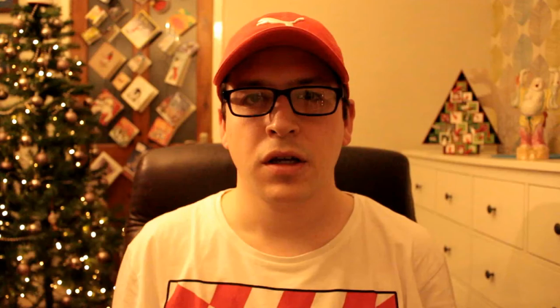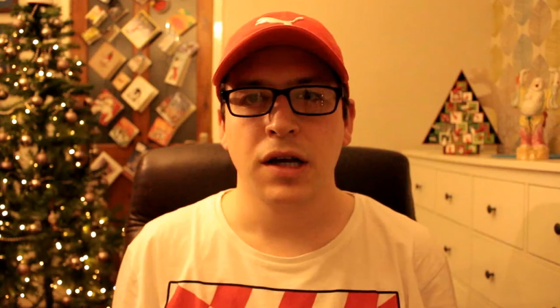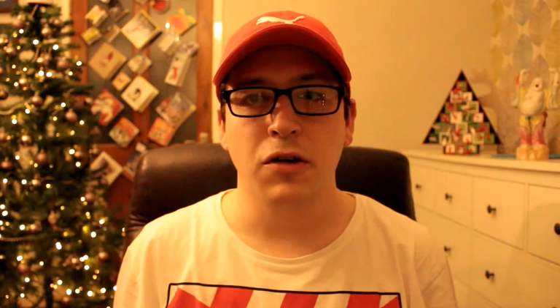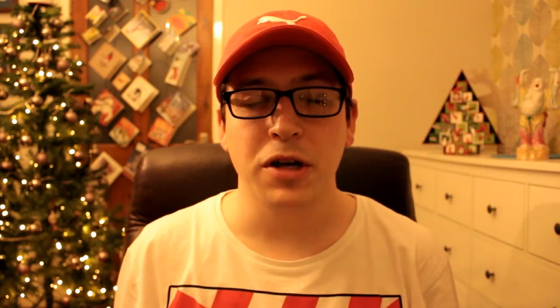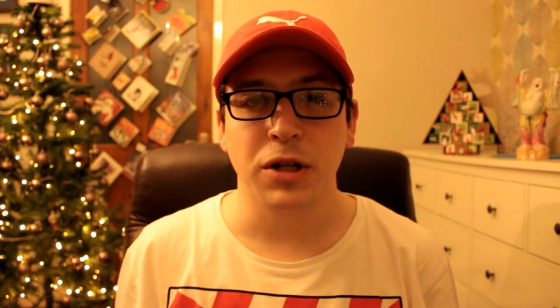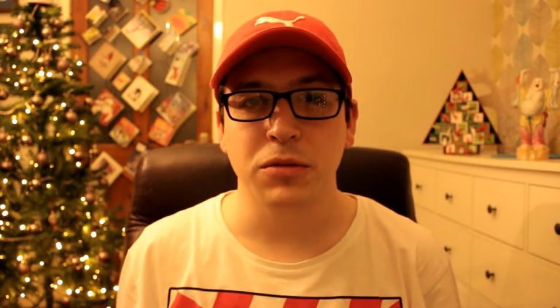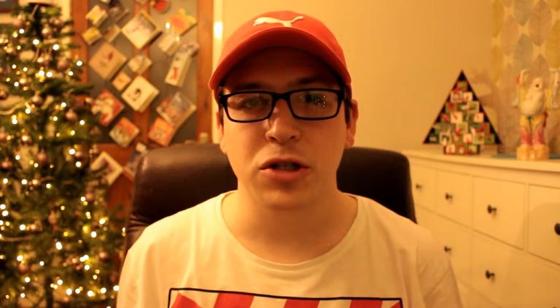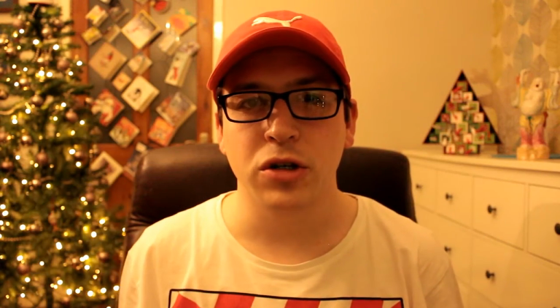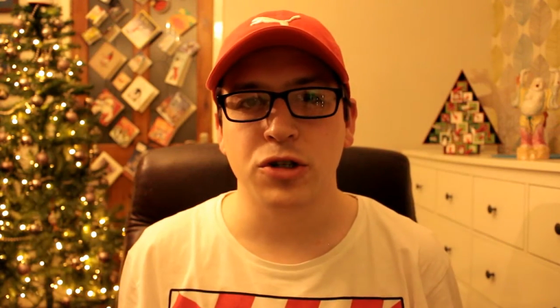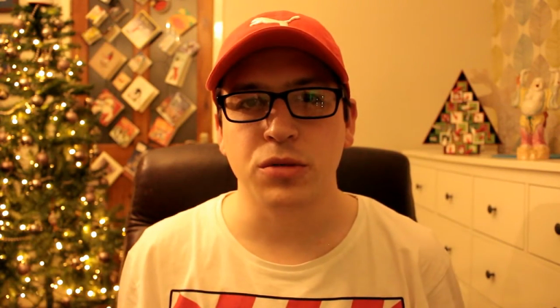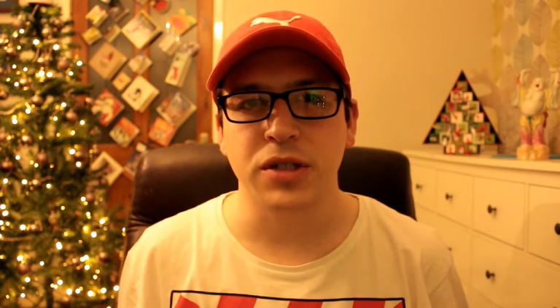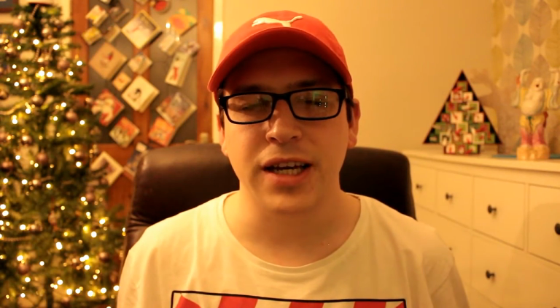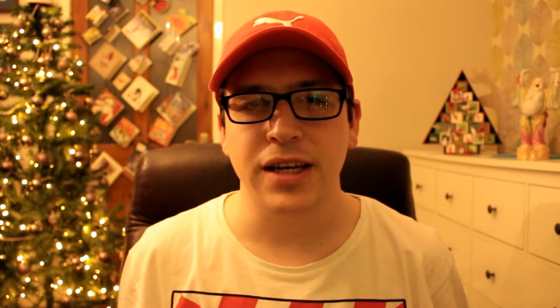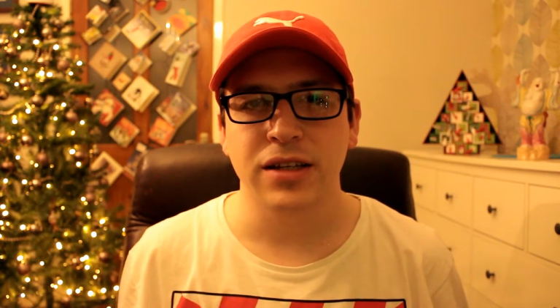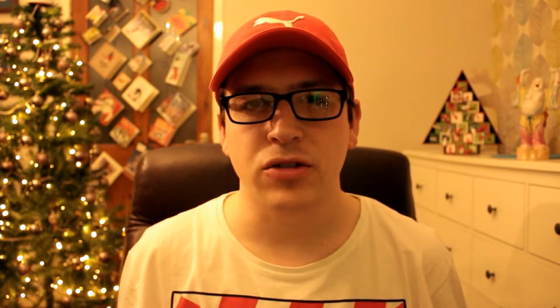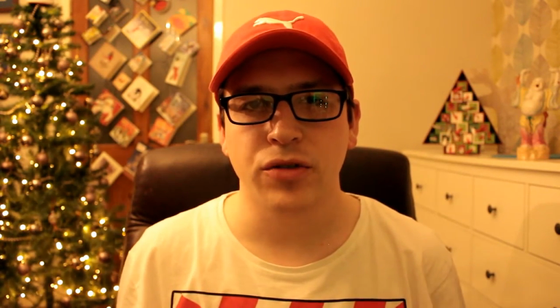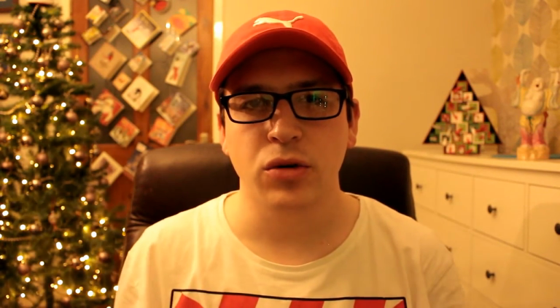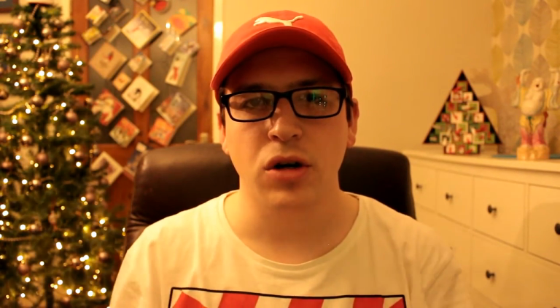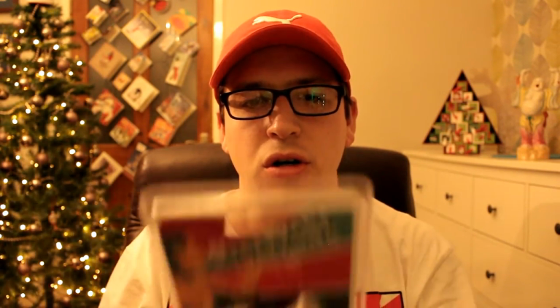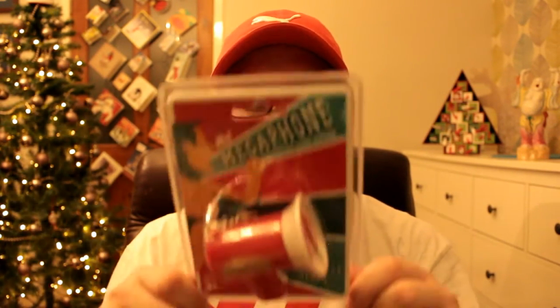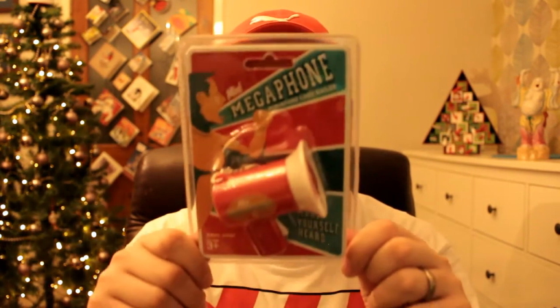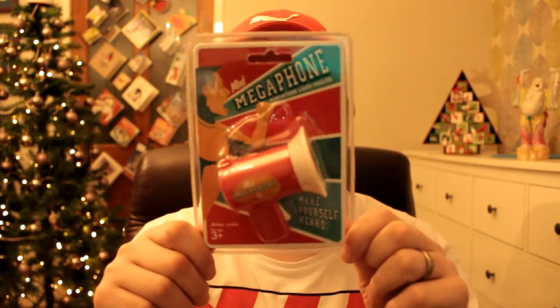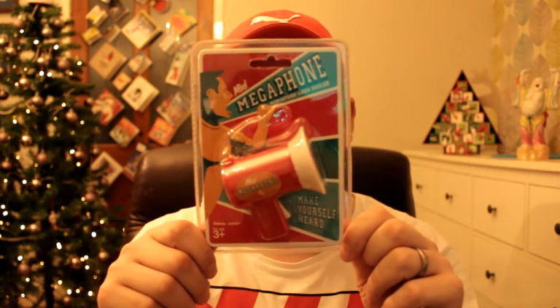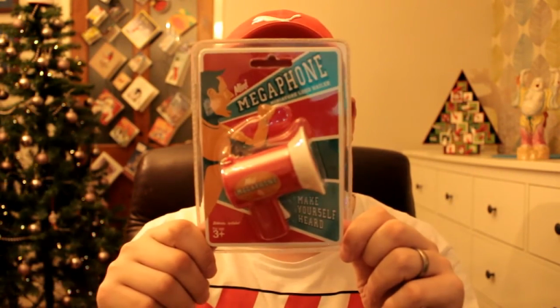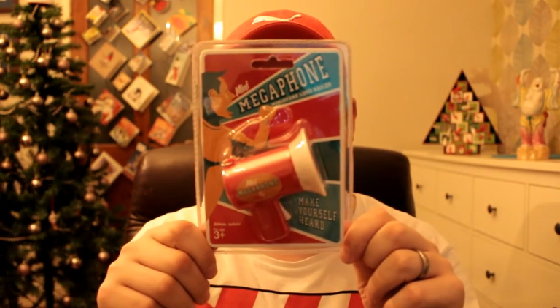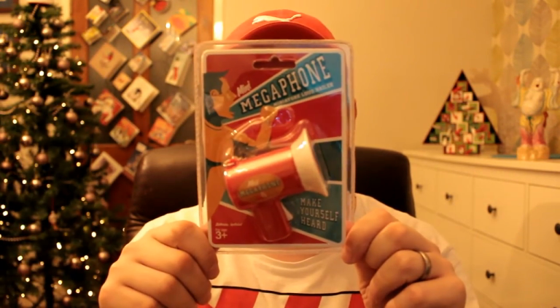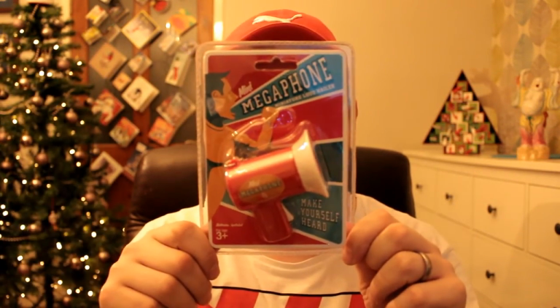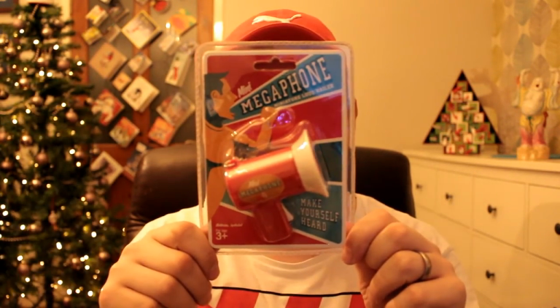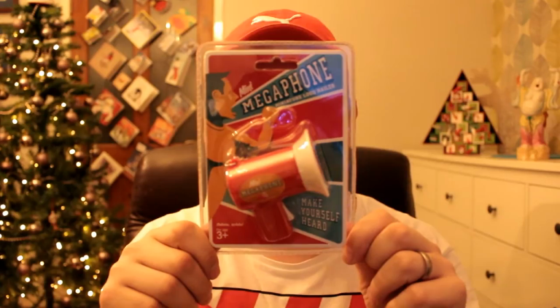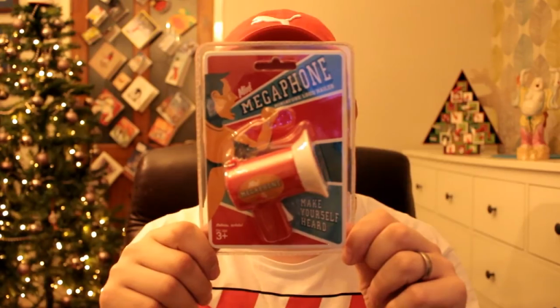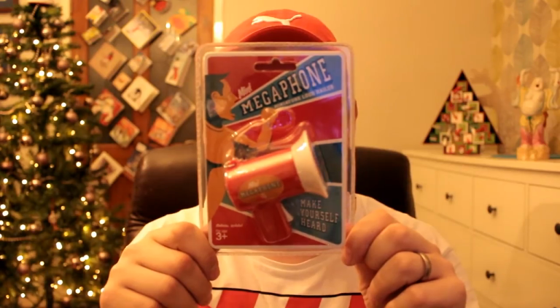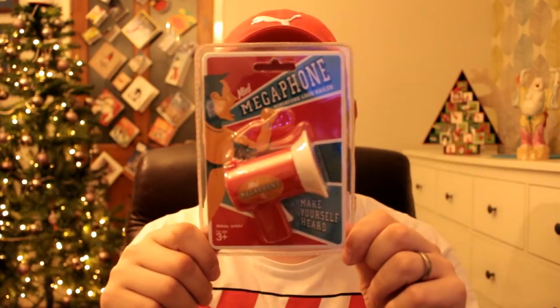Hello everybody and welcome to Mr. Cogentube. Today it's a review of the Mini Megaphone.